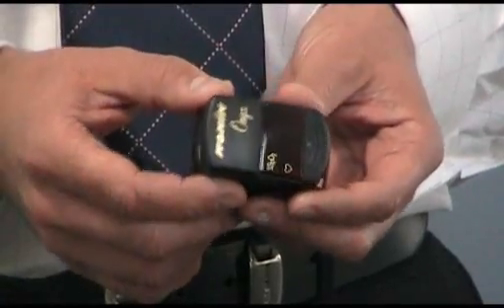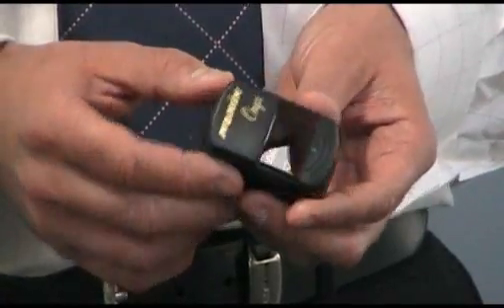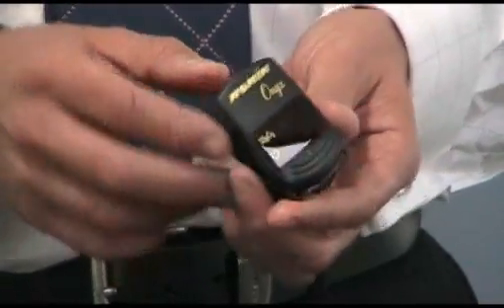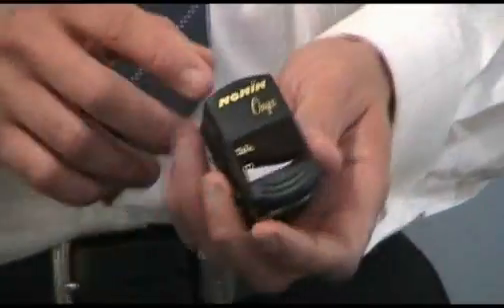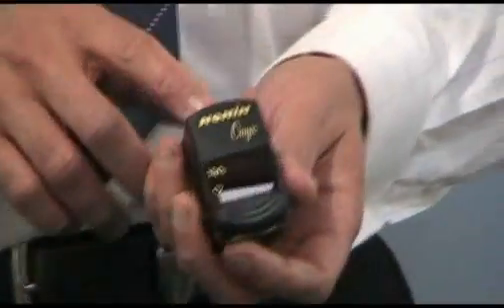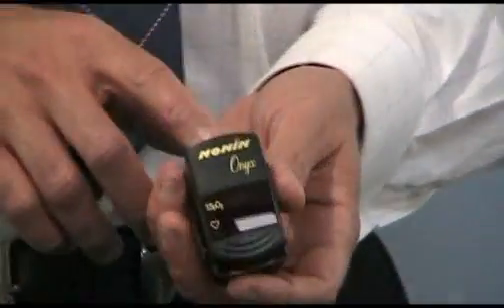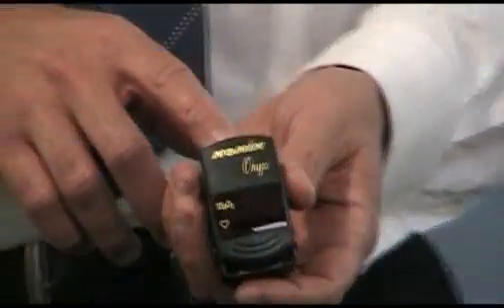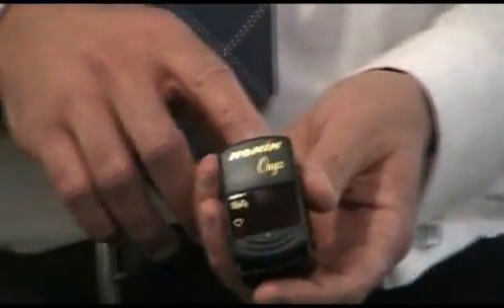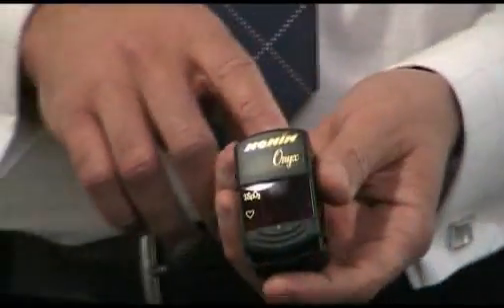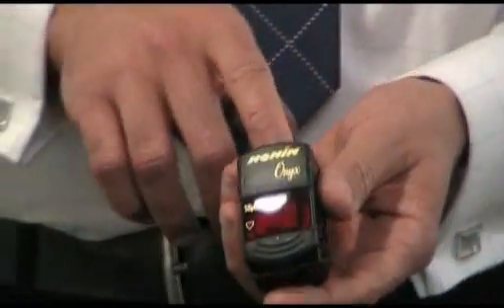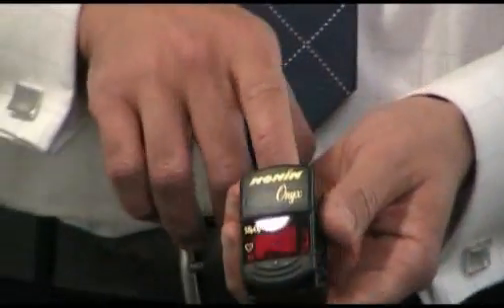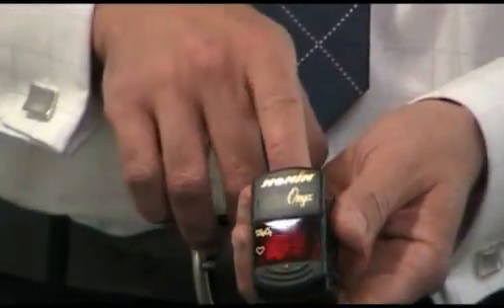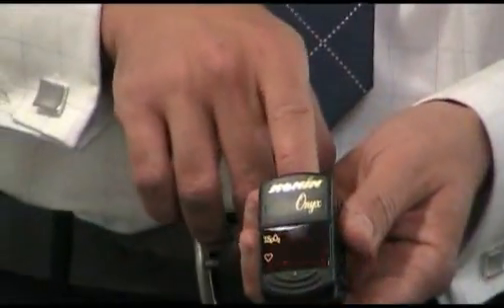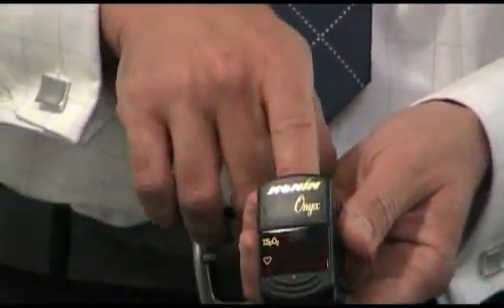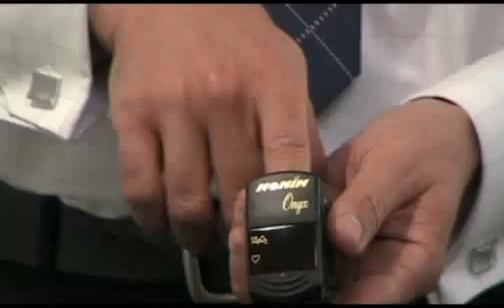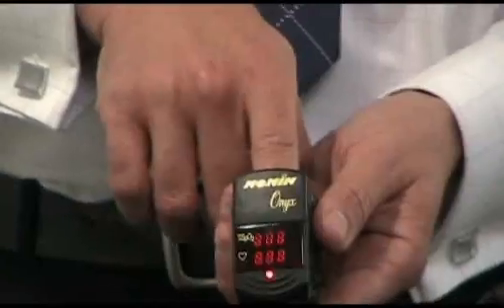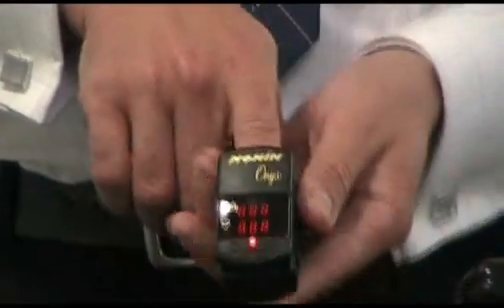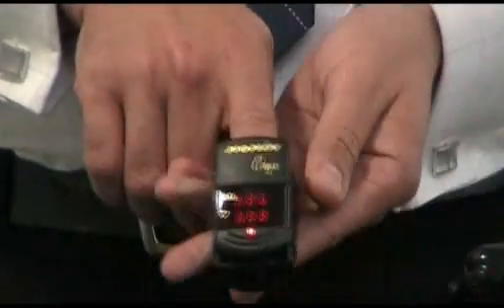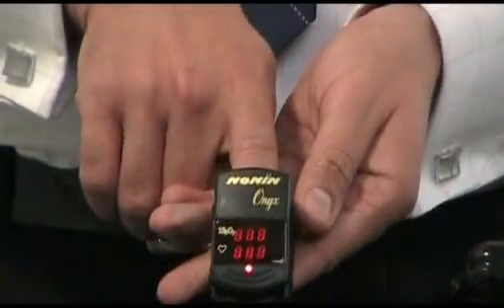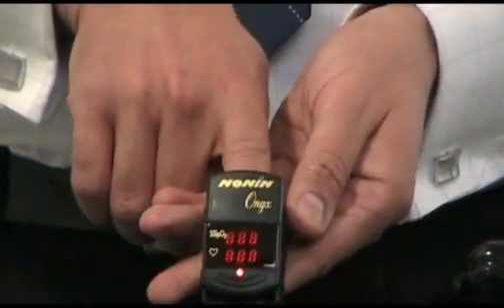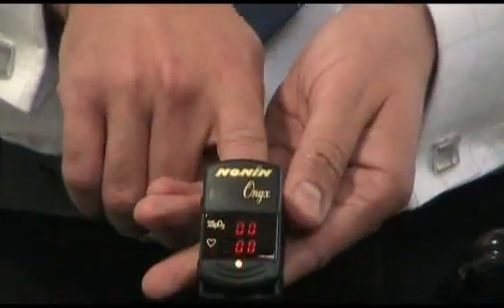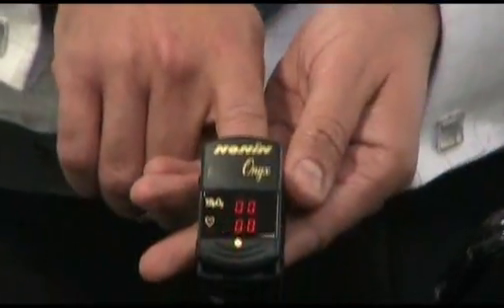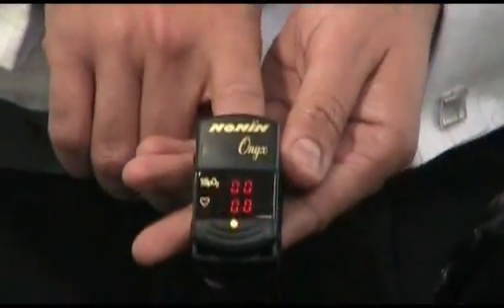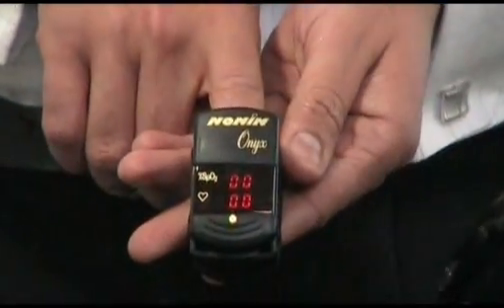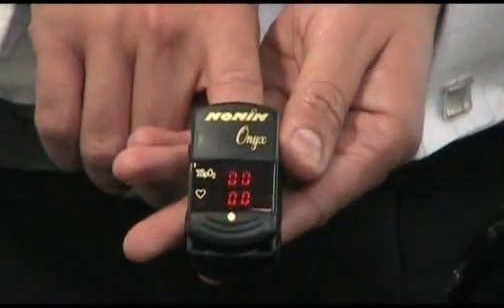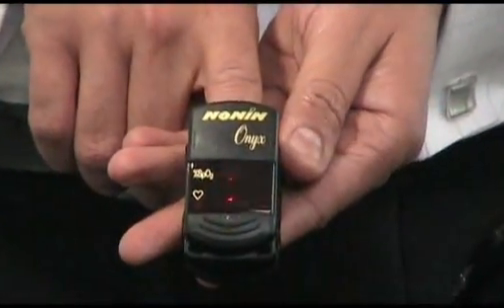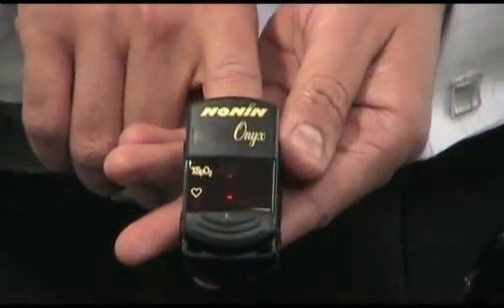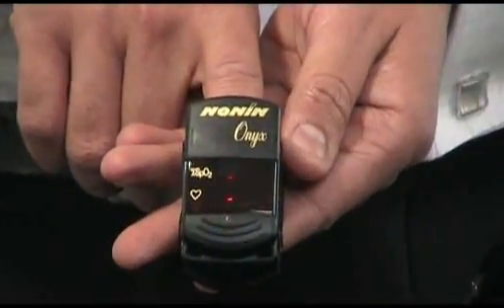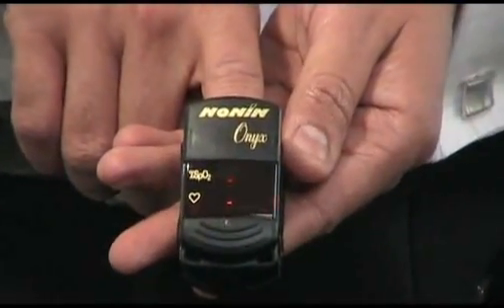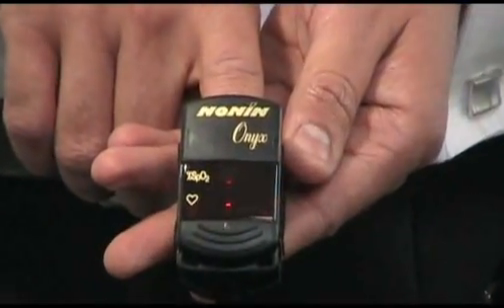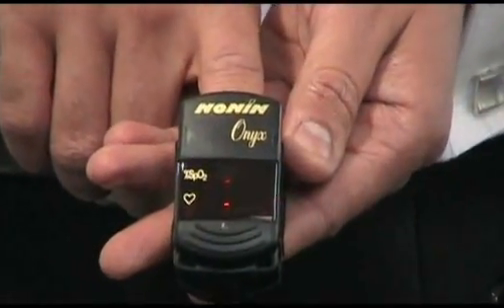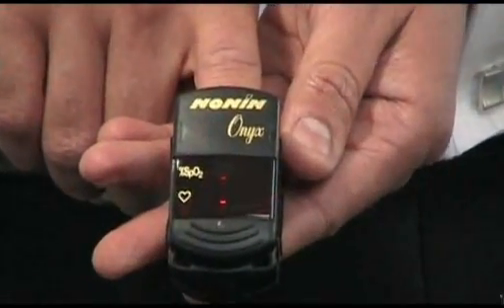To switch it on, put your finger inside the open end of the unit. It will only take a matter of seconds until a reading is displayed.